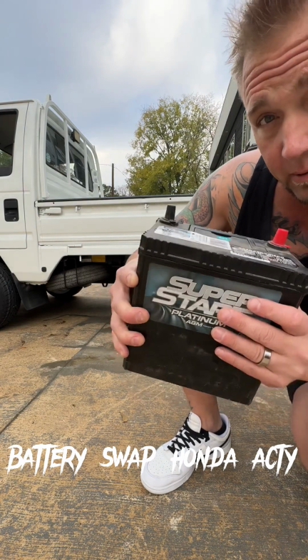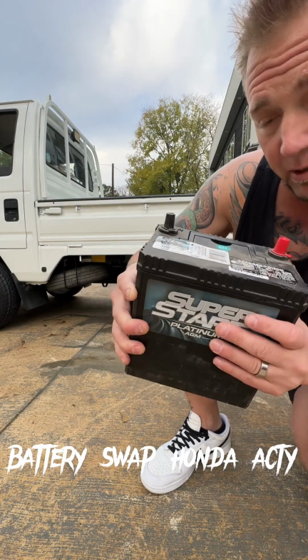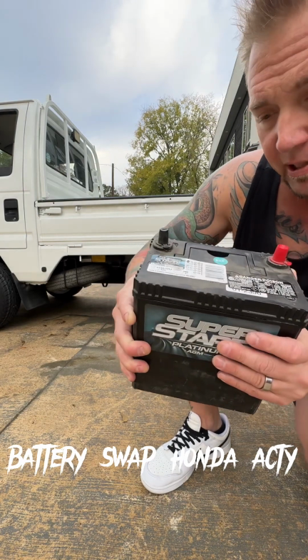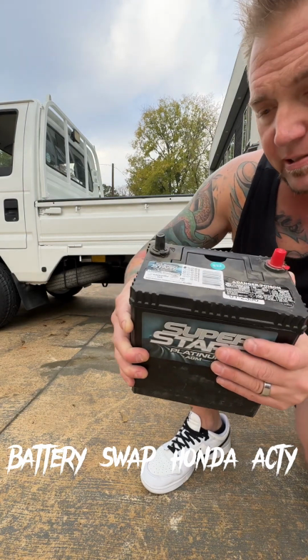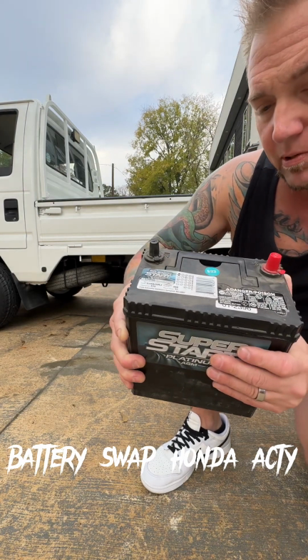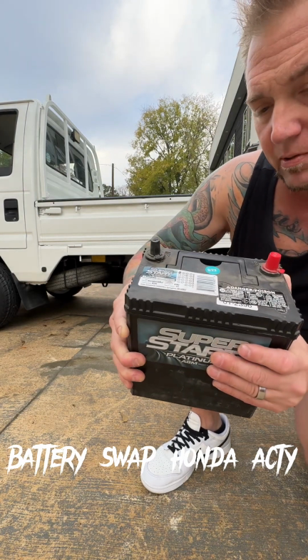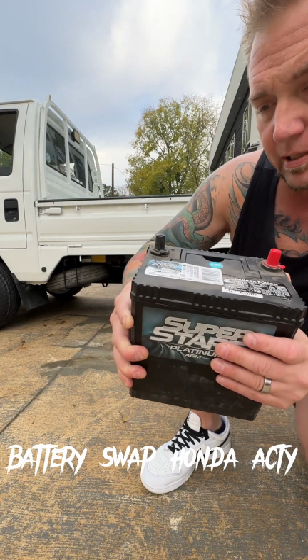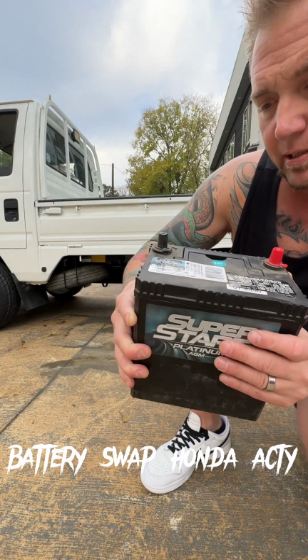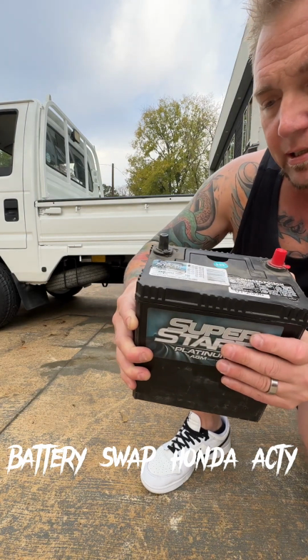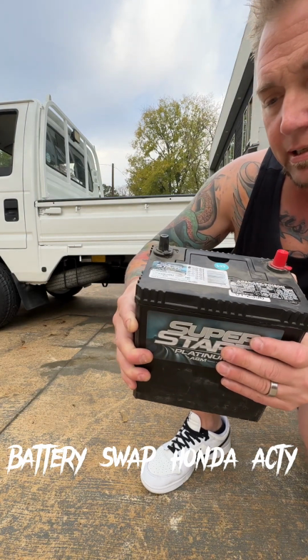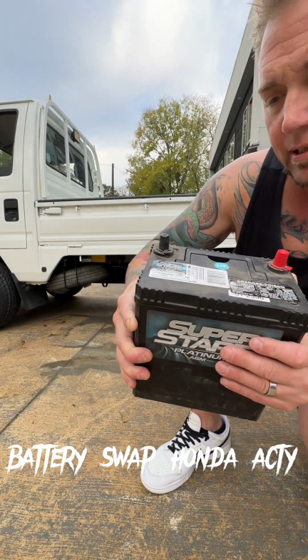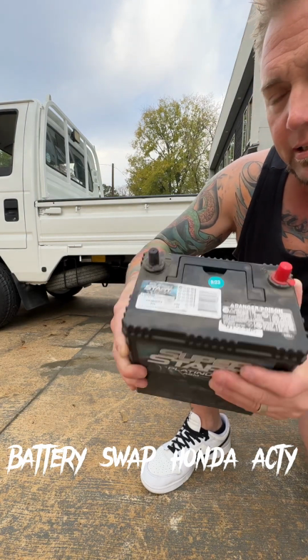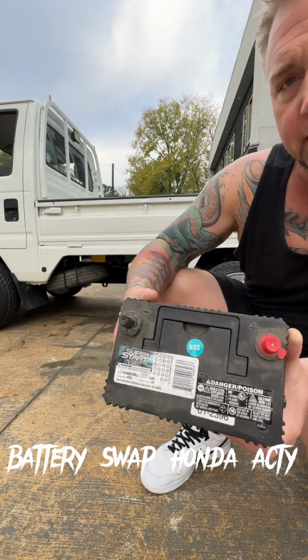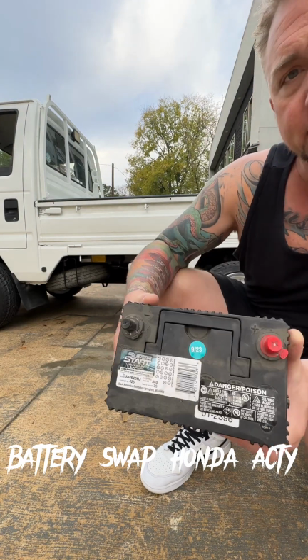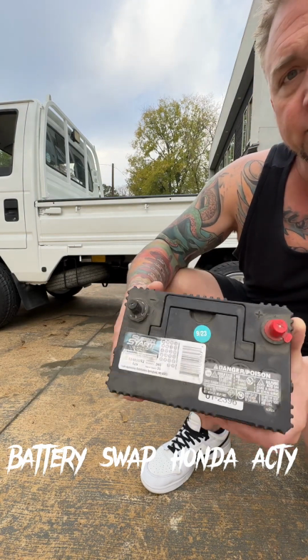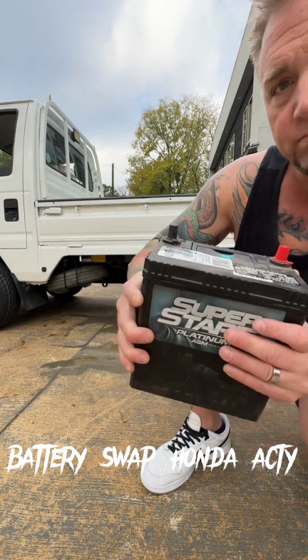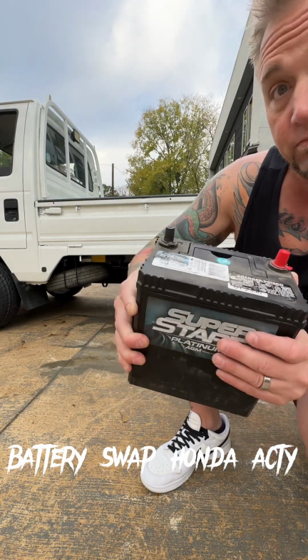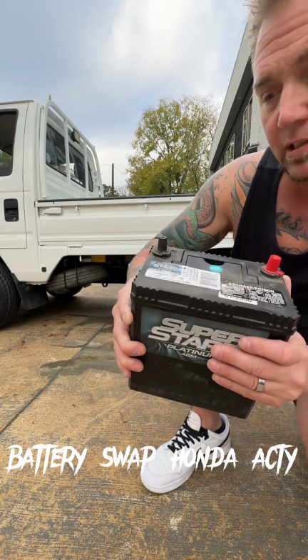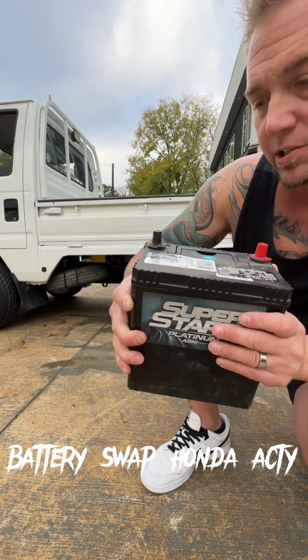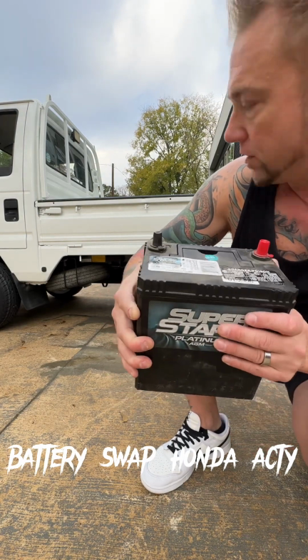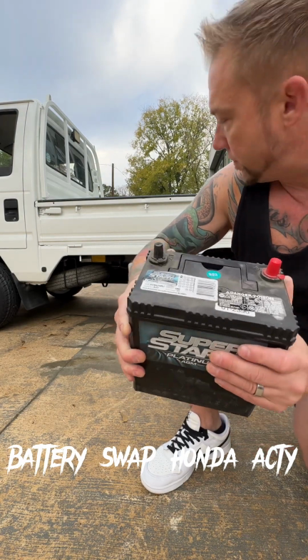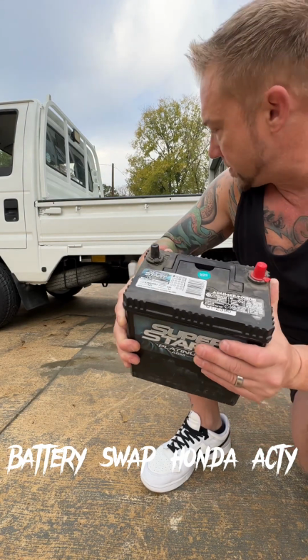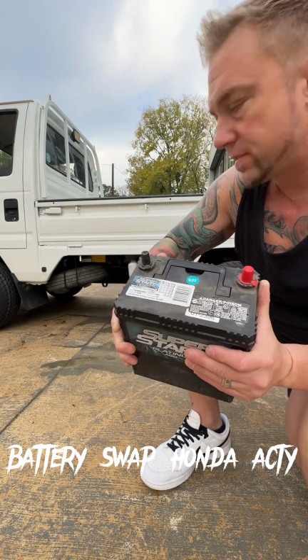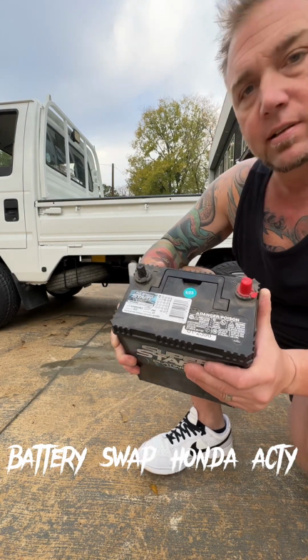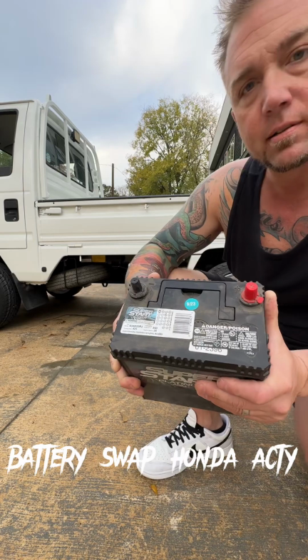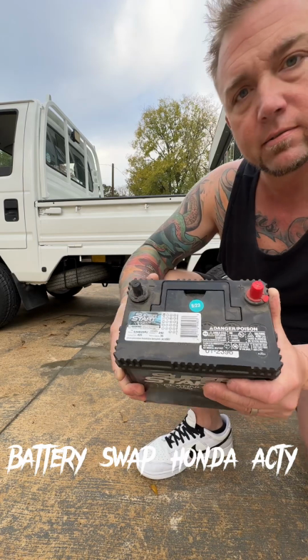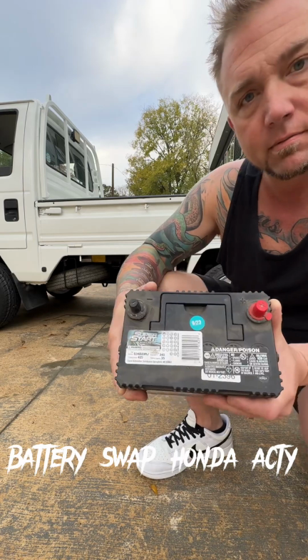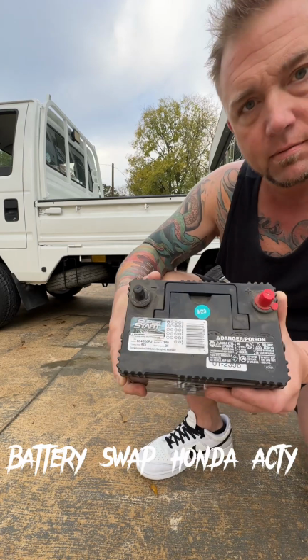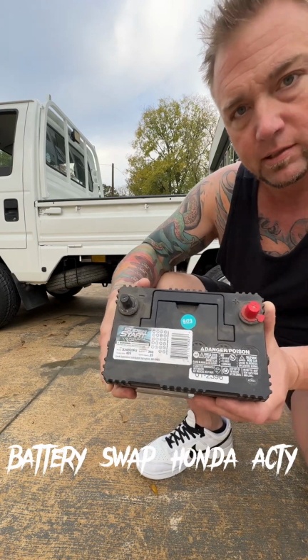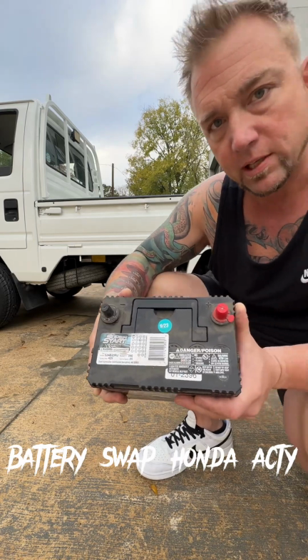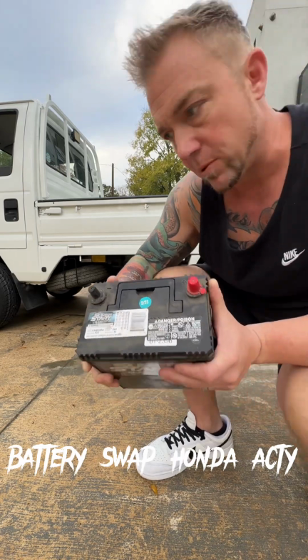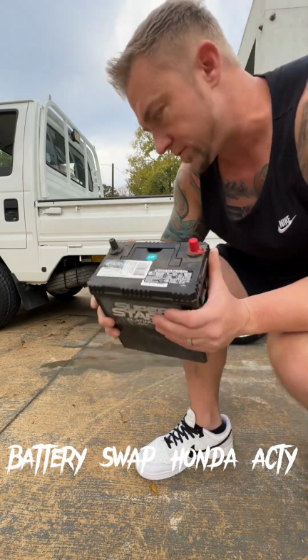I'm going to replace this real quick and let you know if it fits the way it's supposed to.